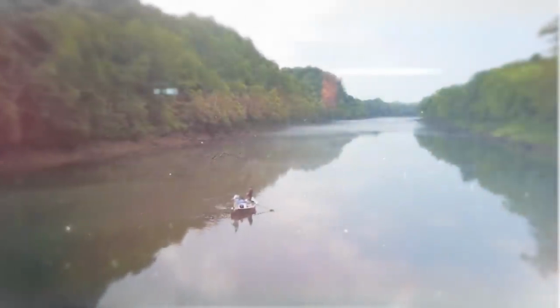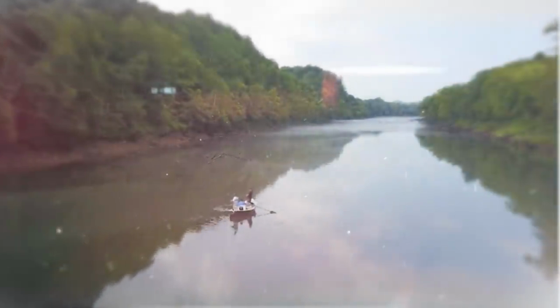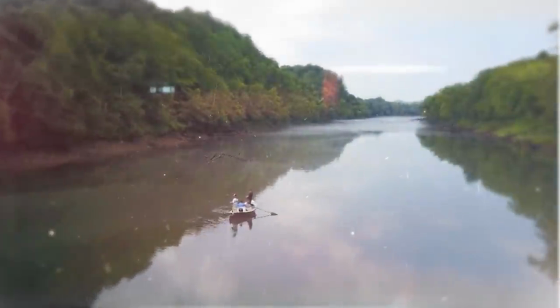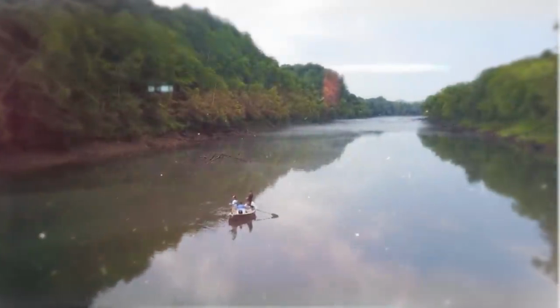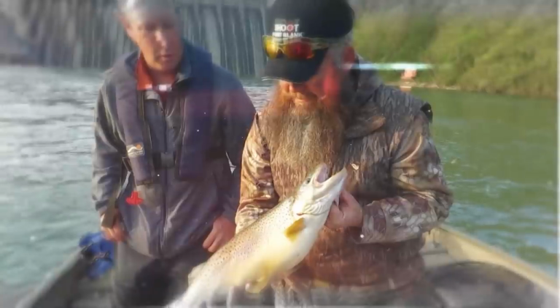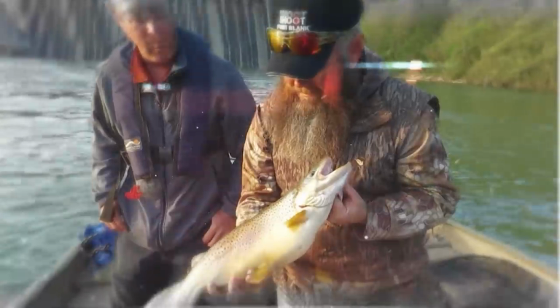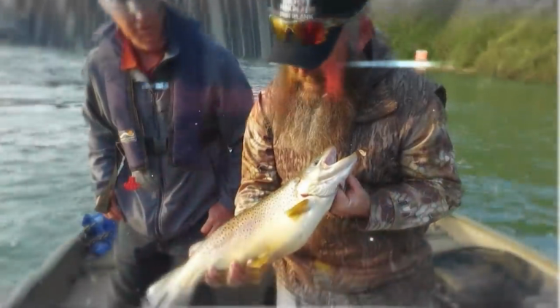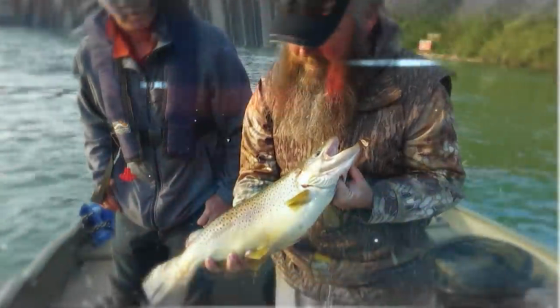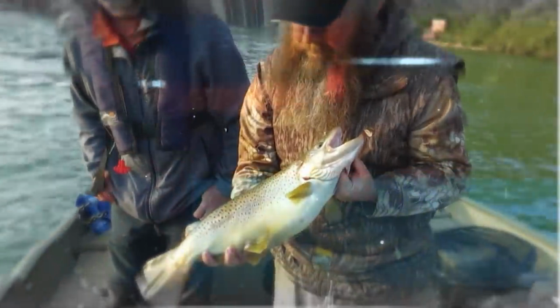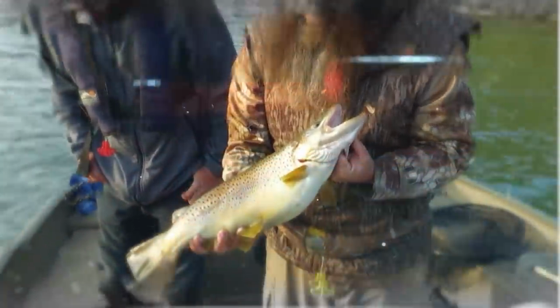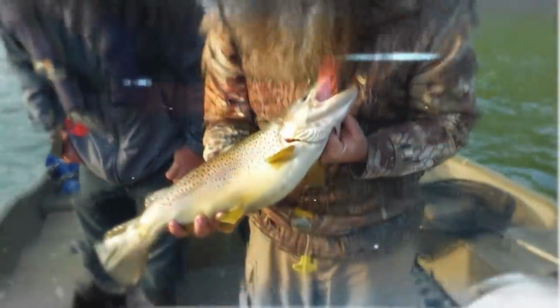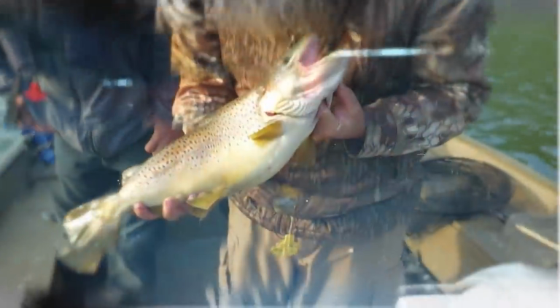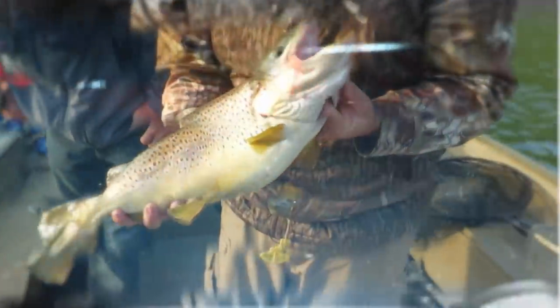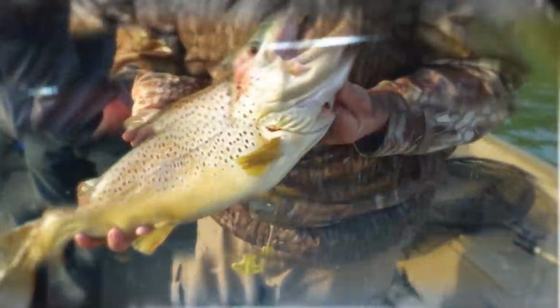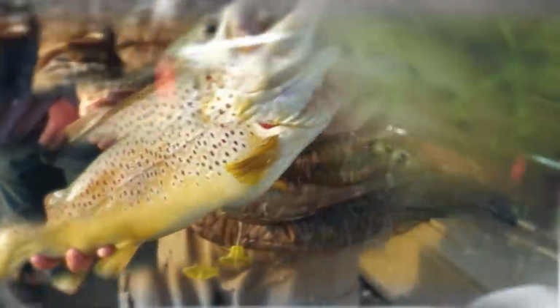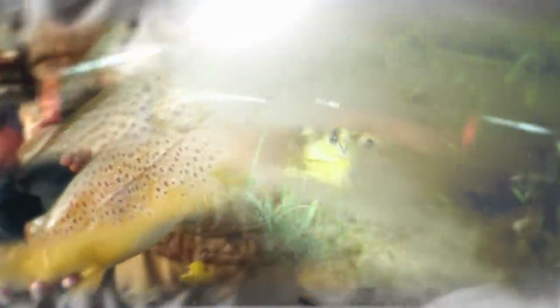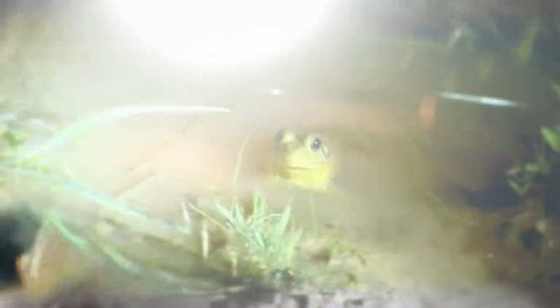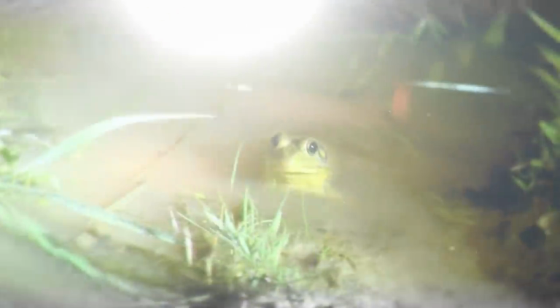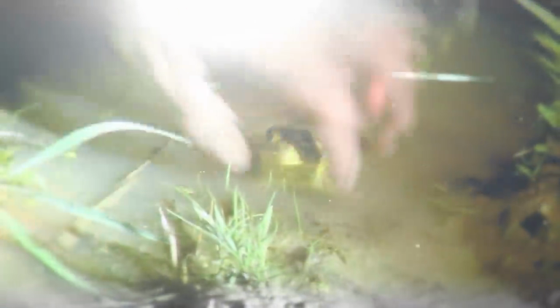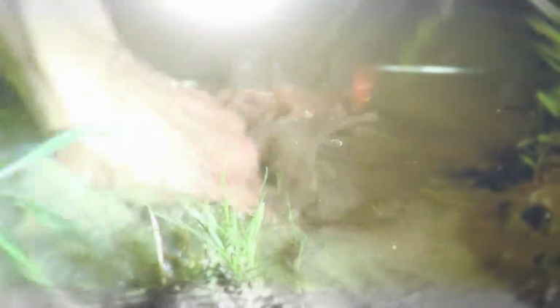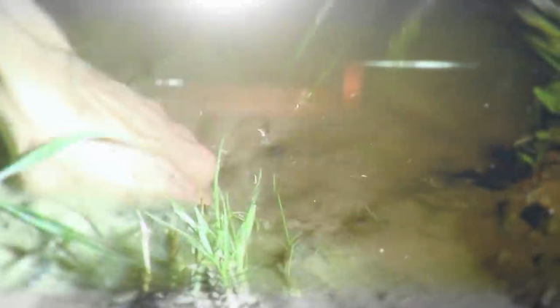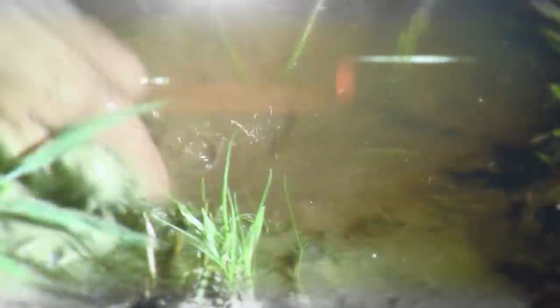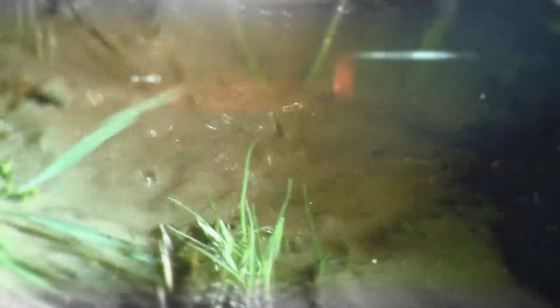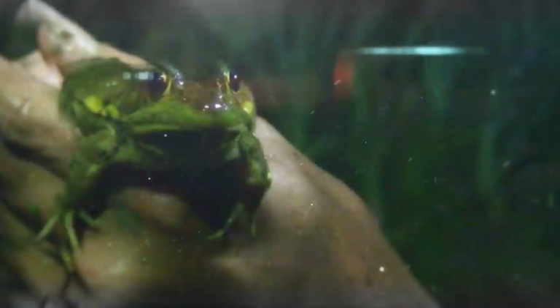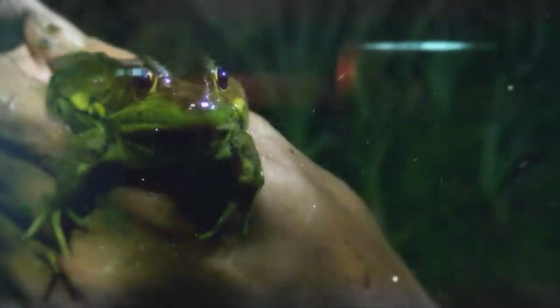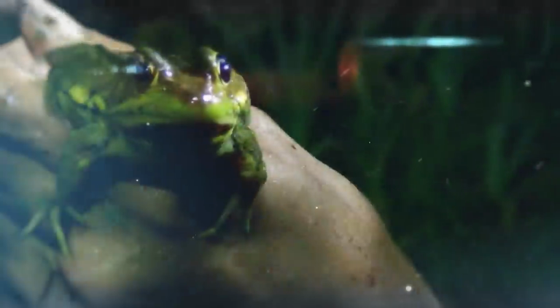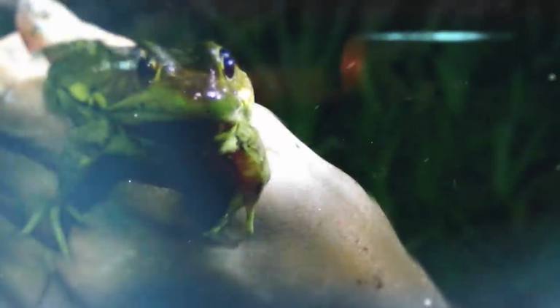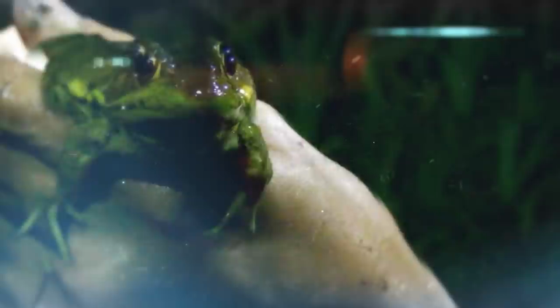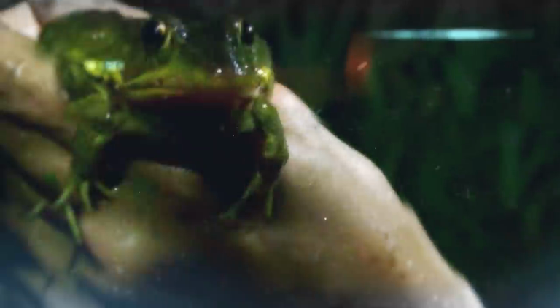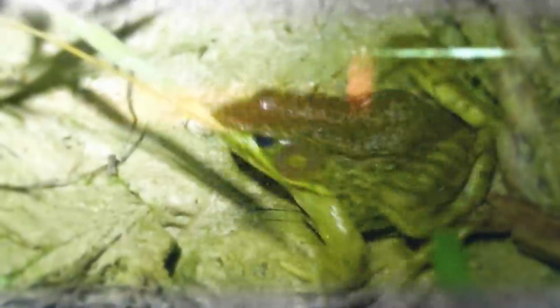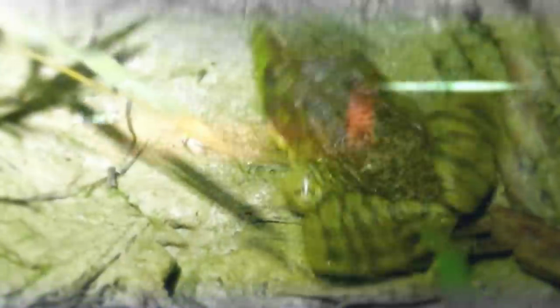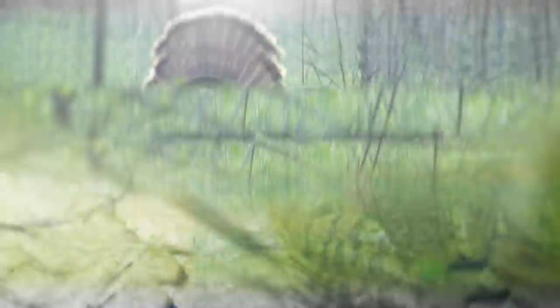Such a pretty fish. Beautiful. This pond is plumb-floated with frogs. They're everywhere in here.